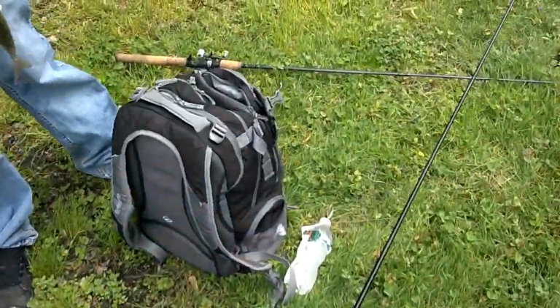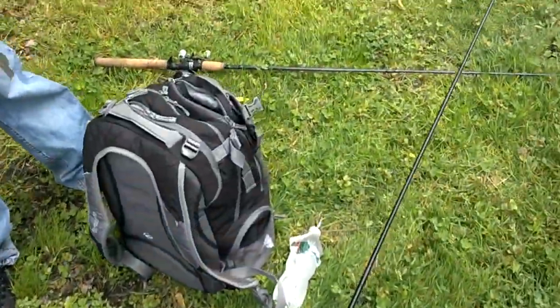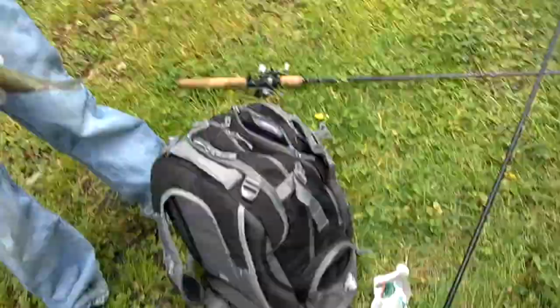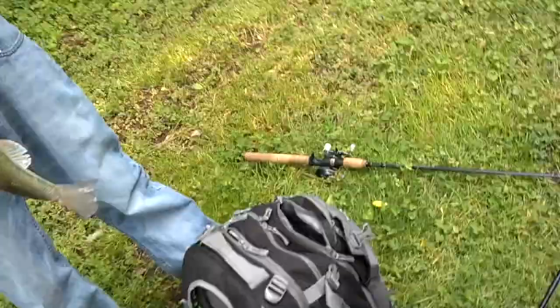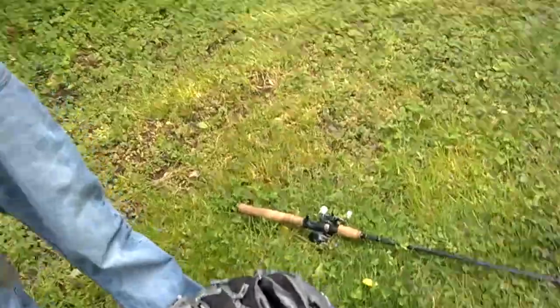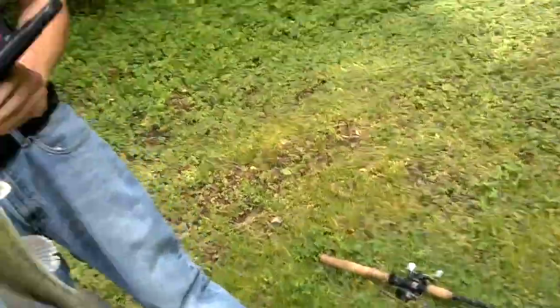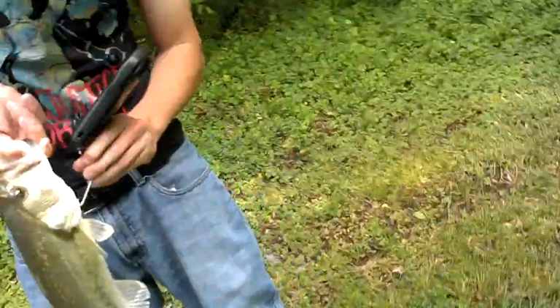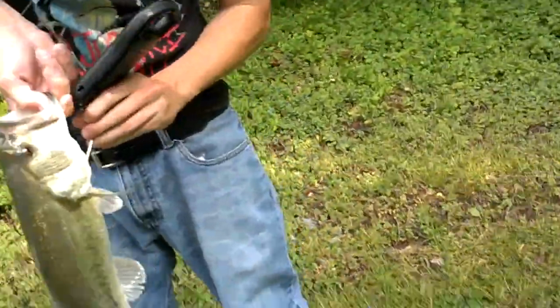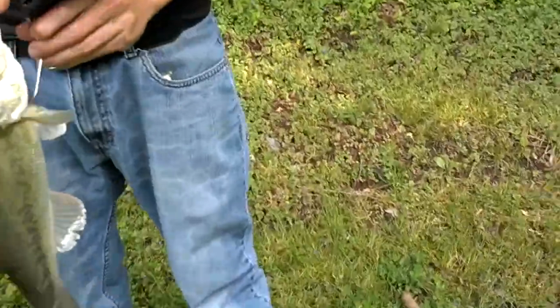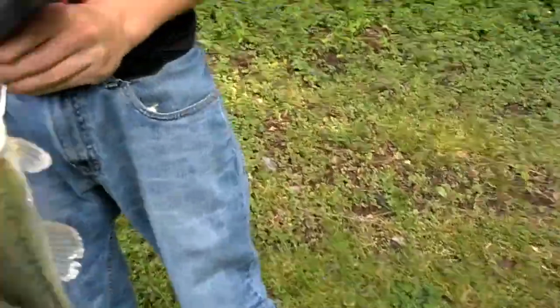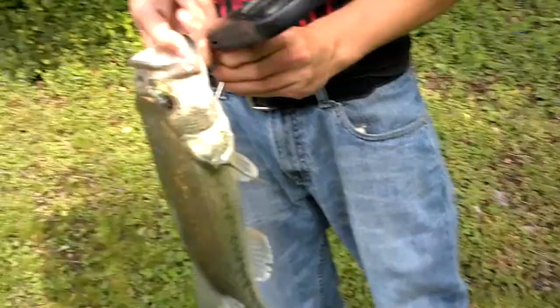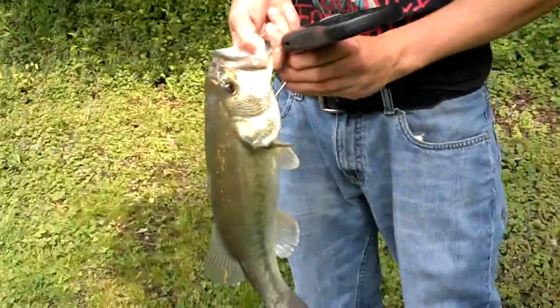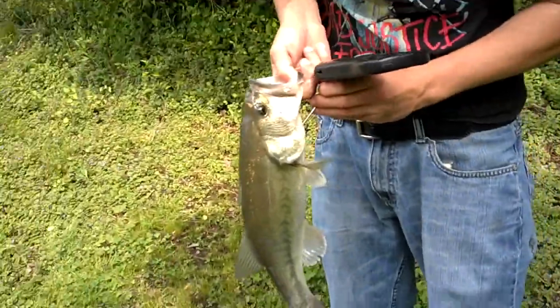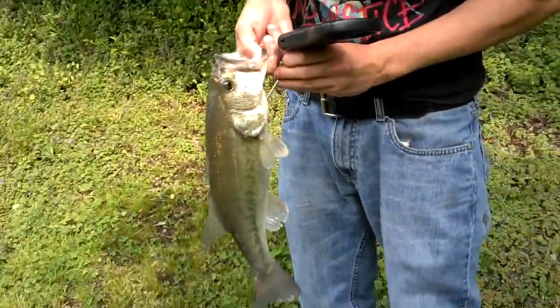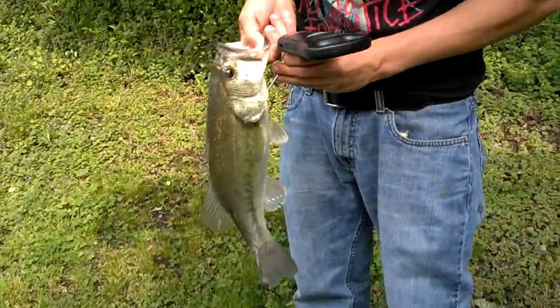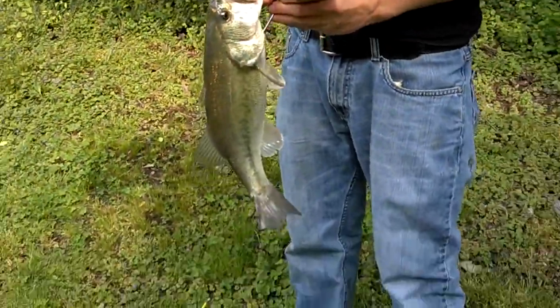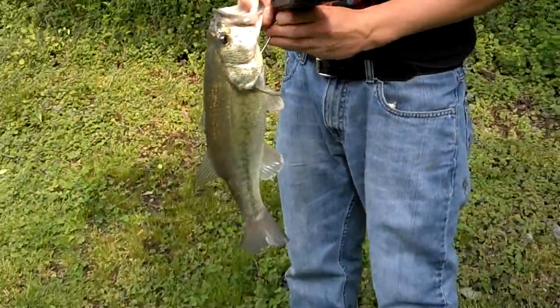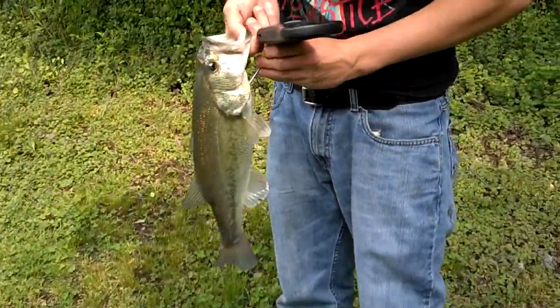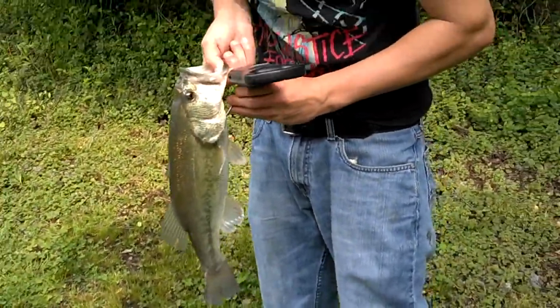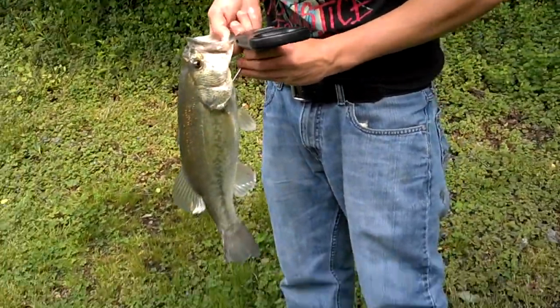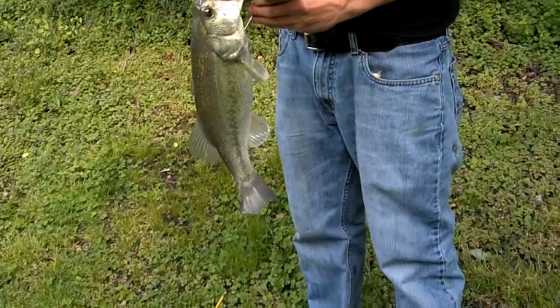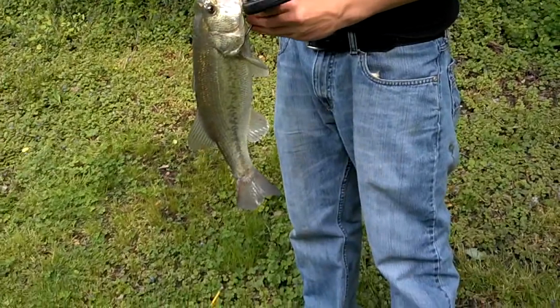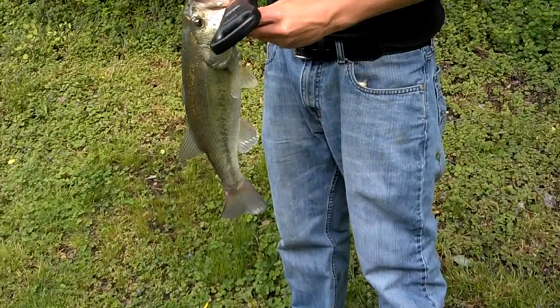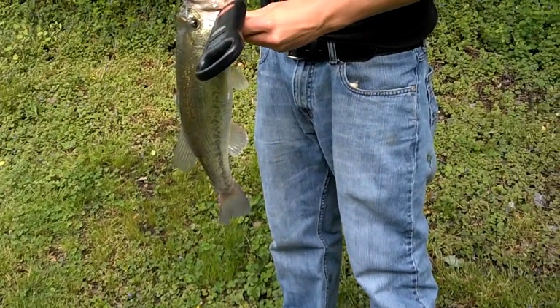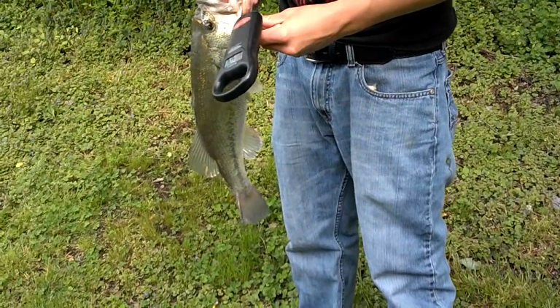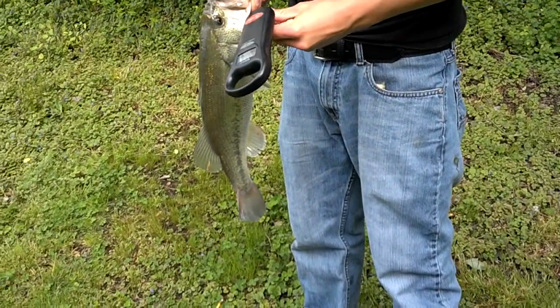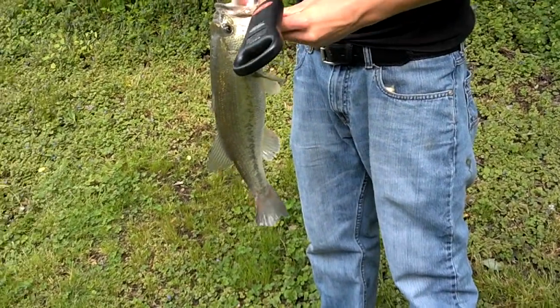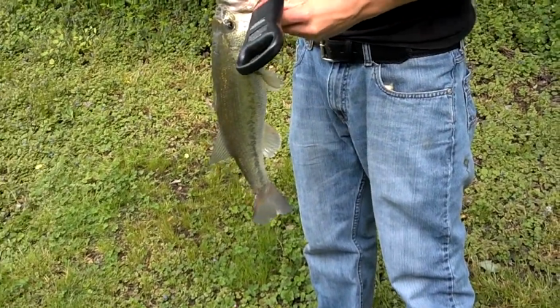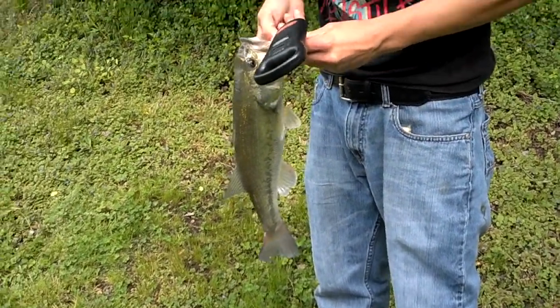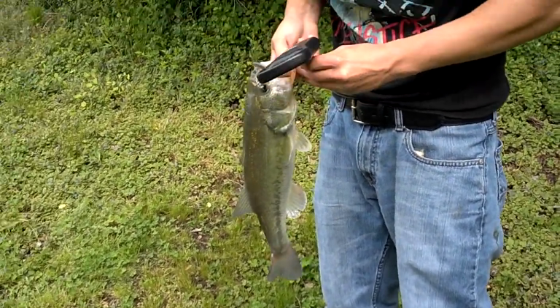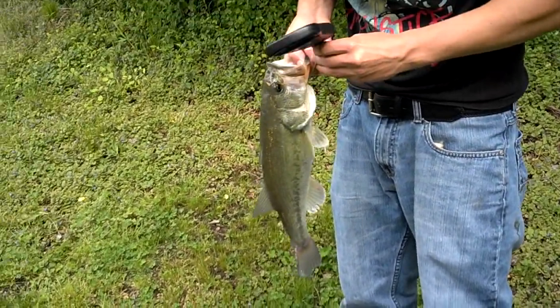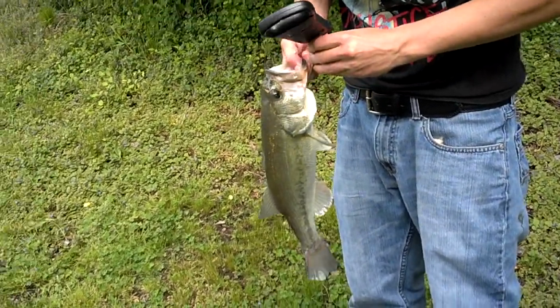Hey guys, Alex just caught this nice bass pitching and flipping a Pit Boss.